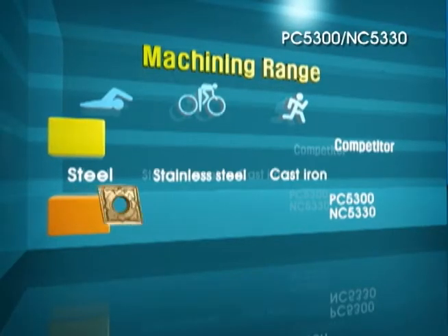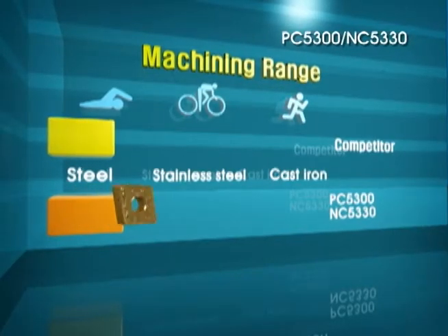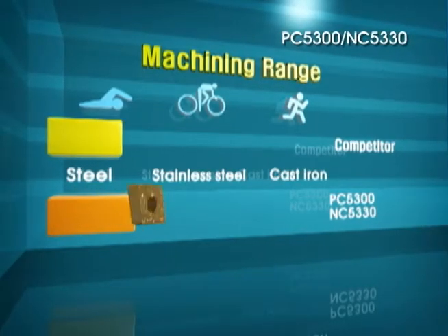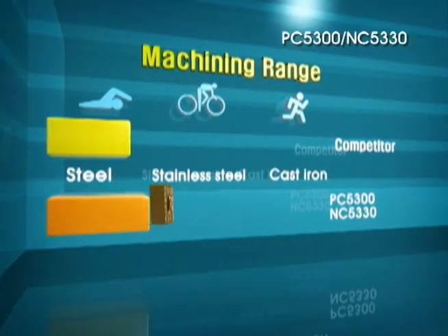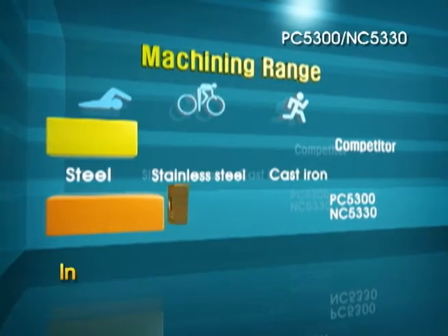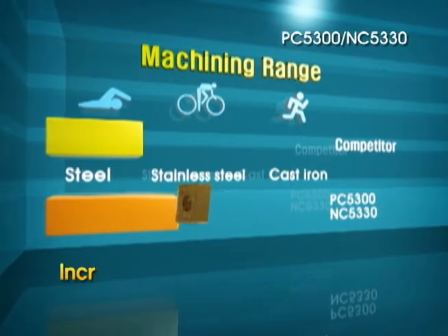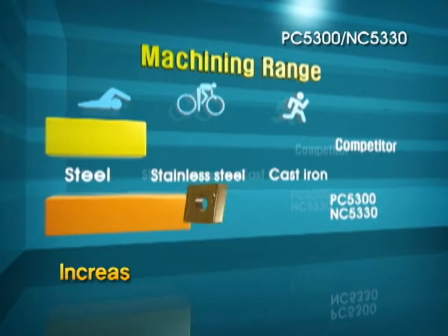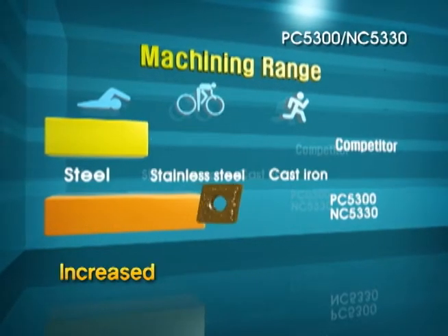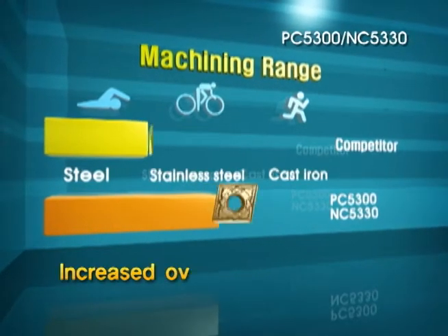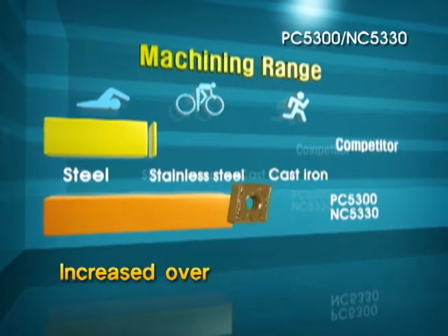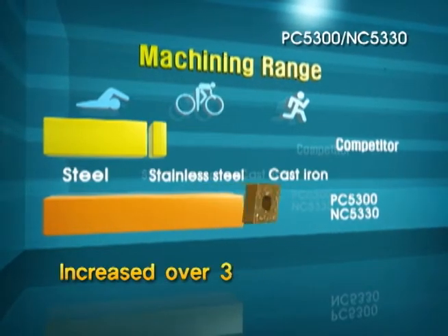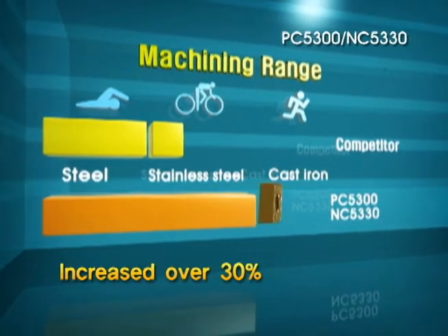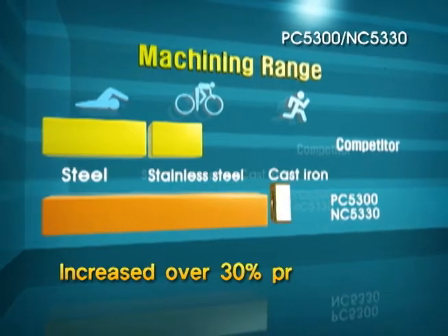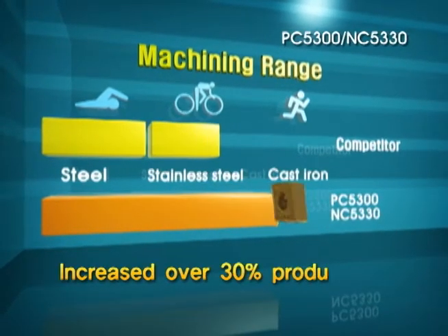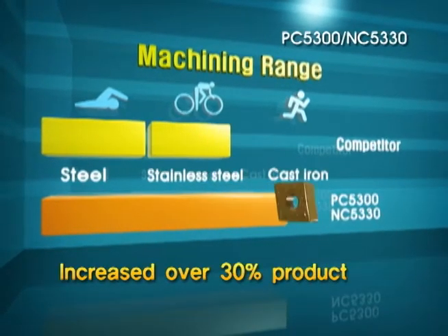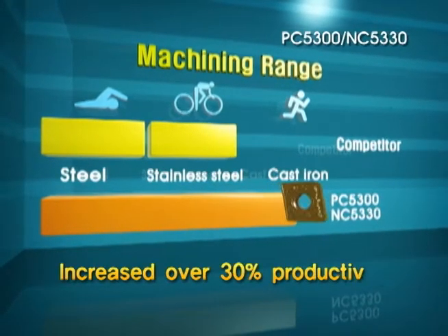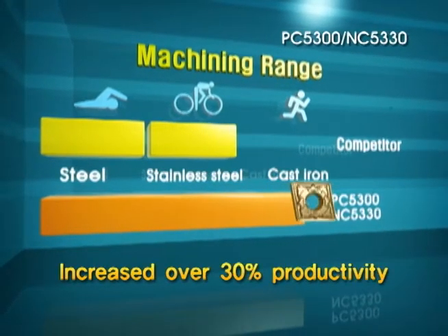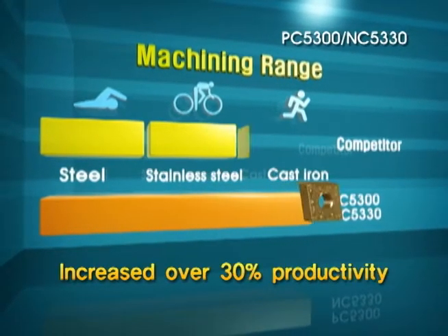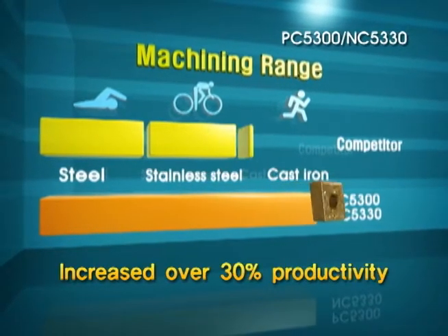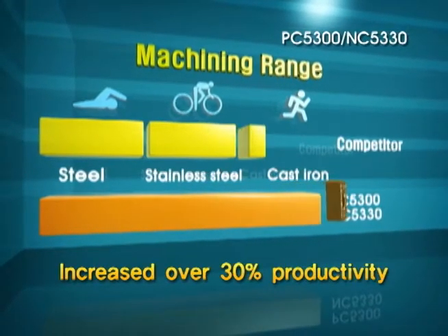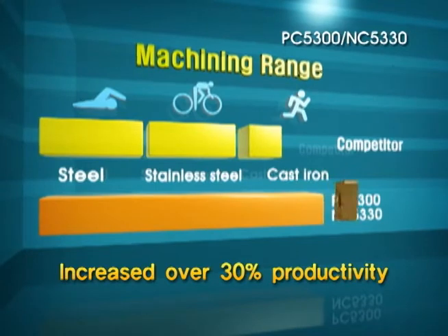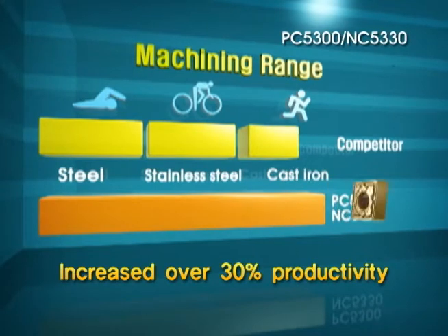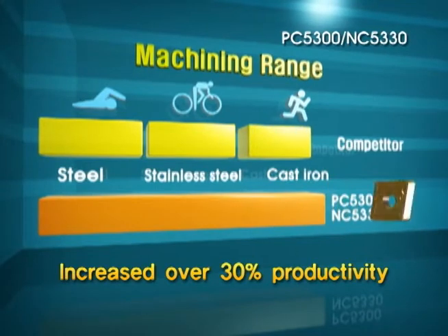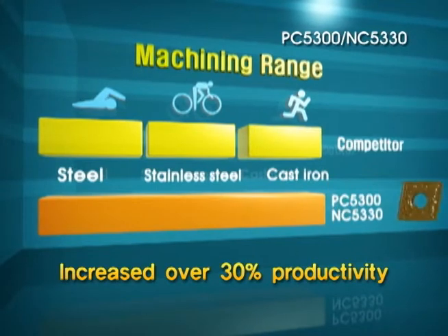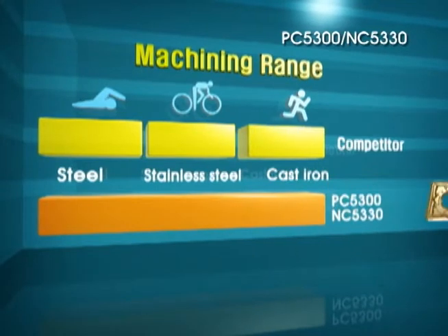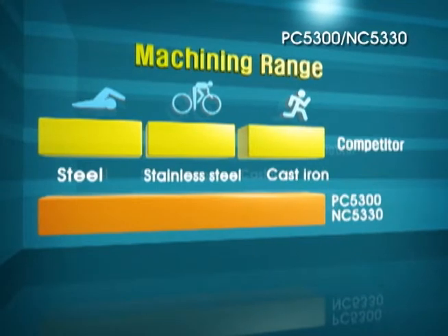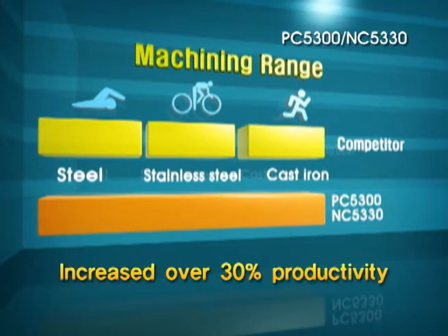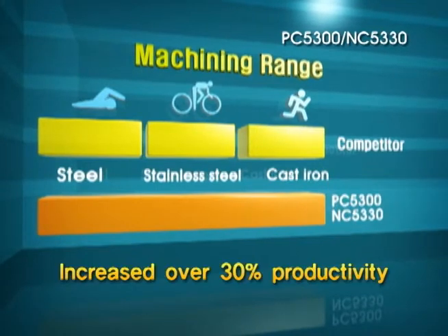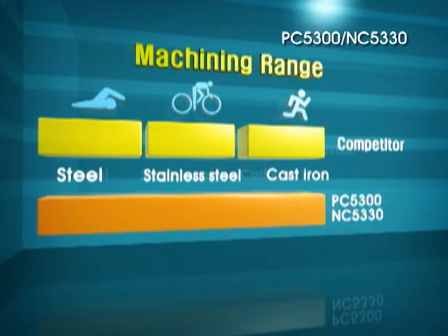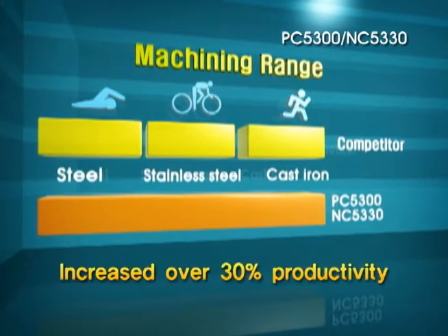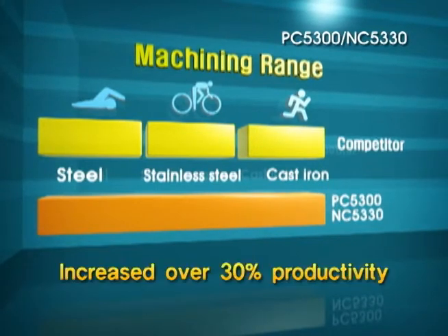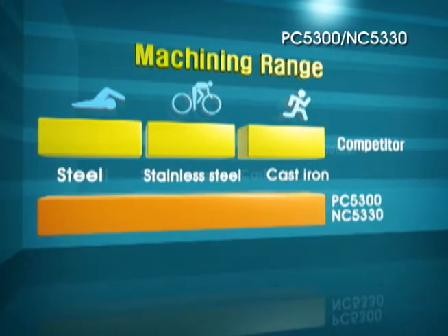The Anycut Series increases productivity and tool life more than 30% over other competitors' grades.